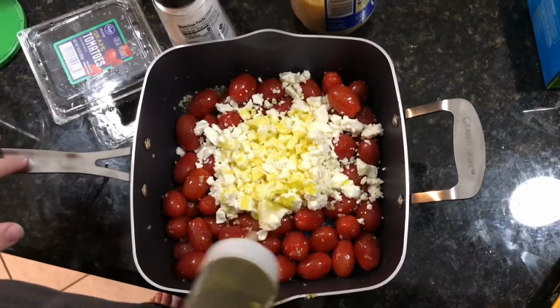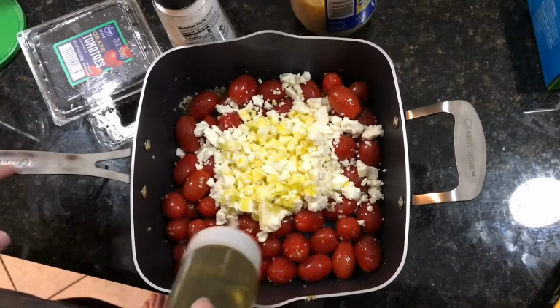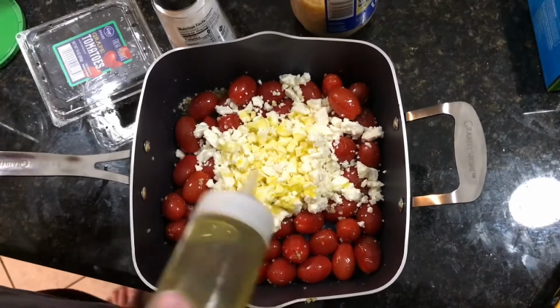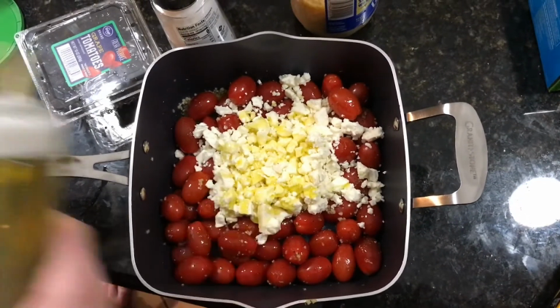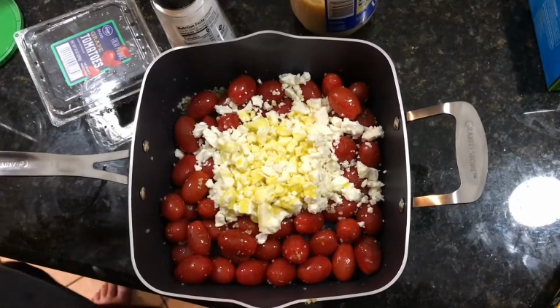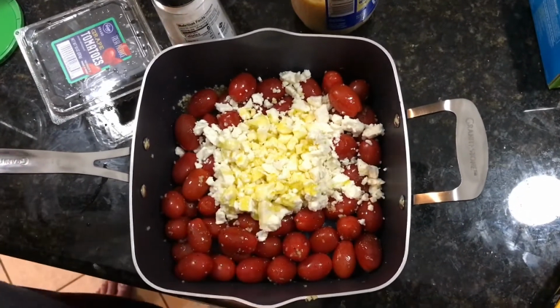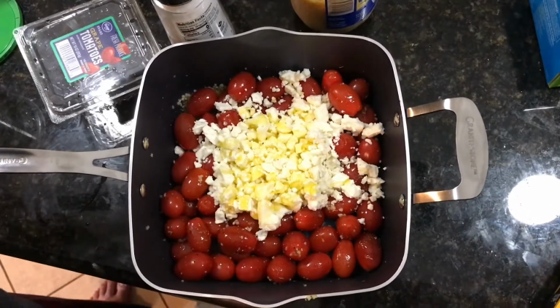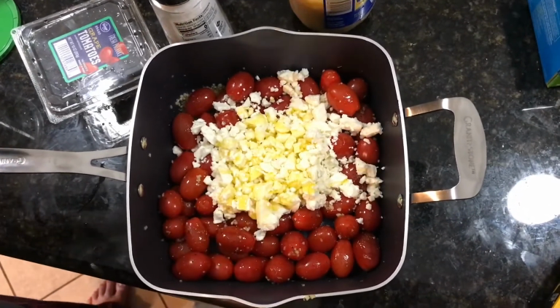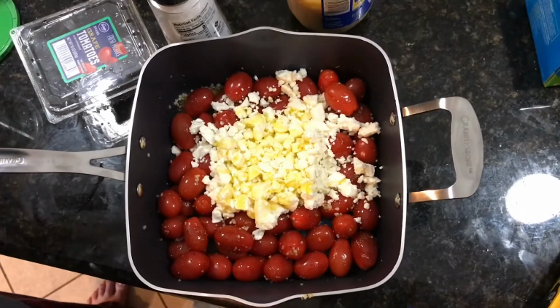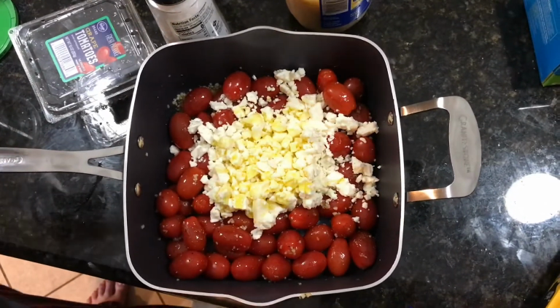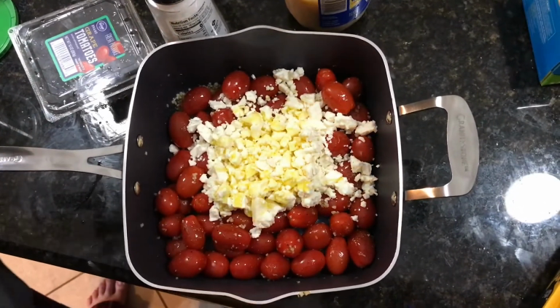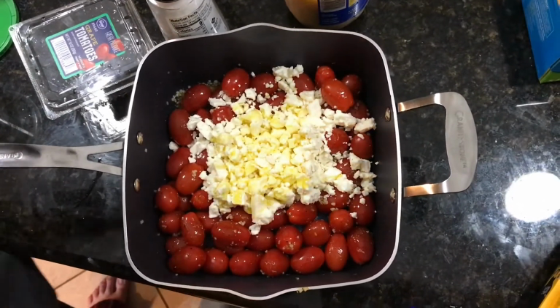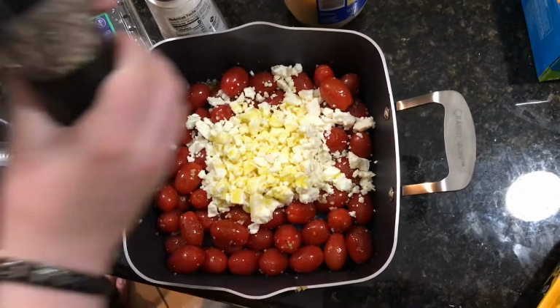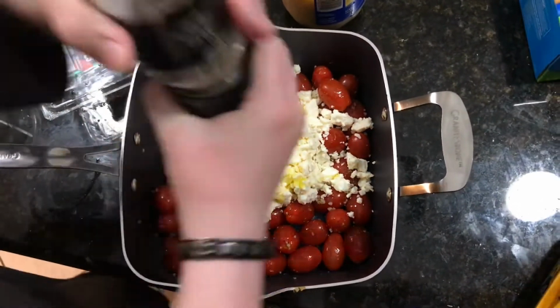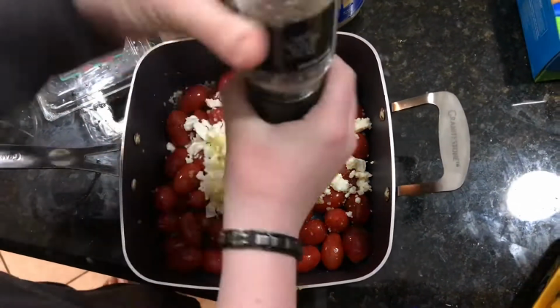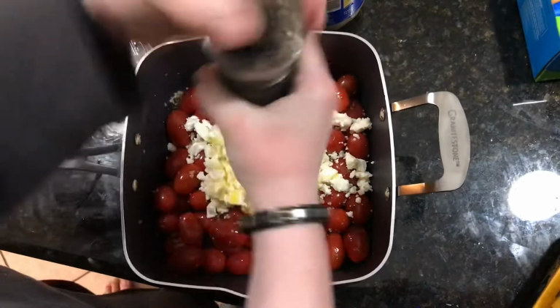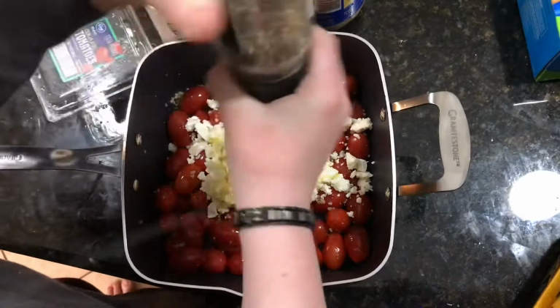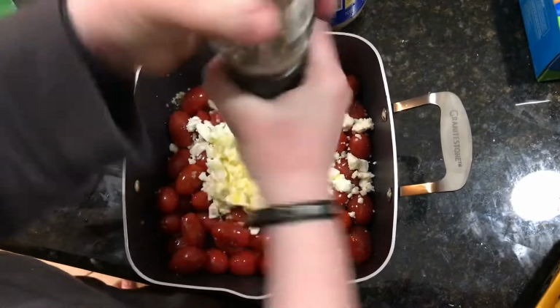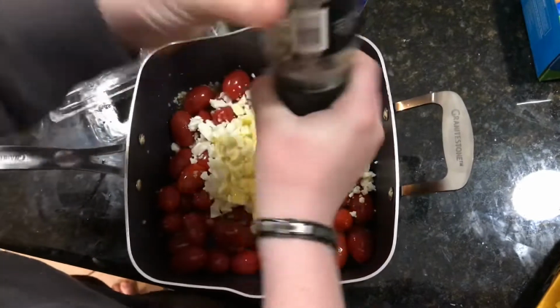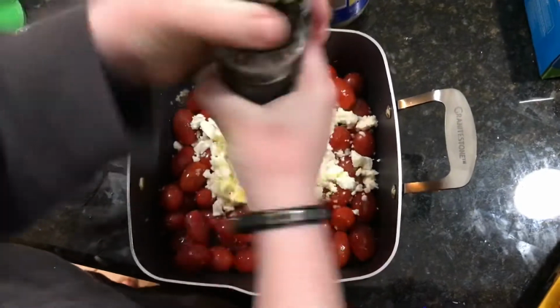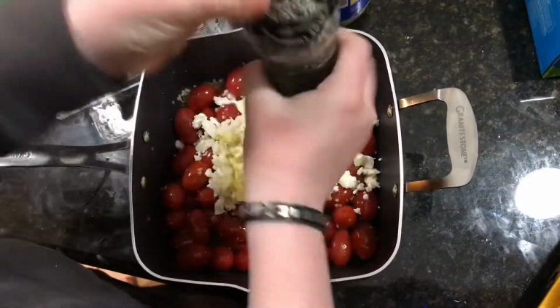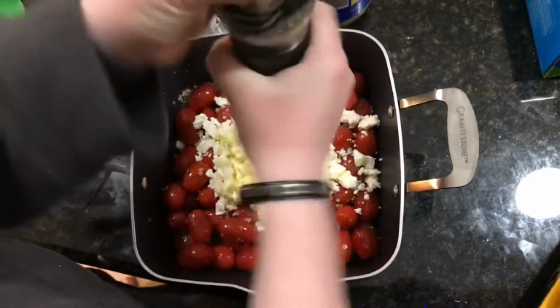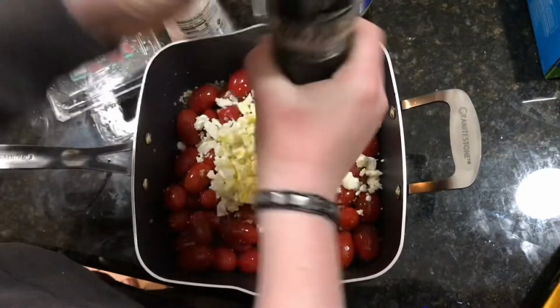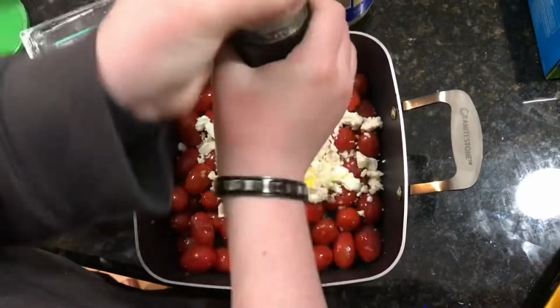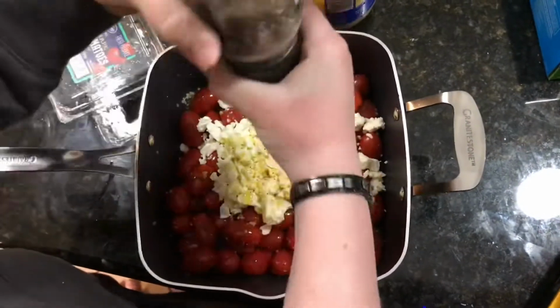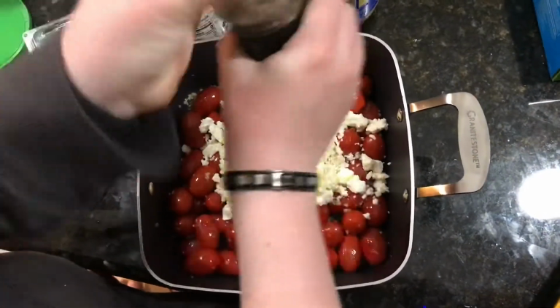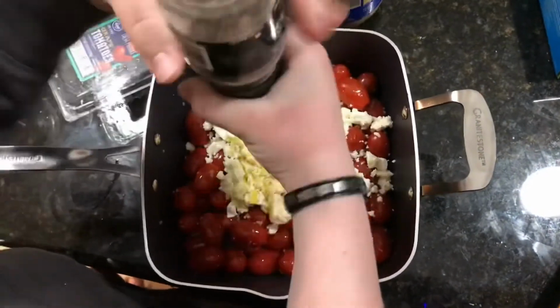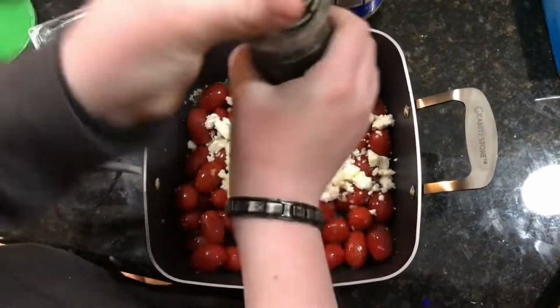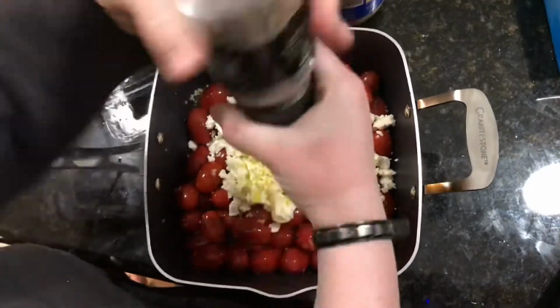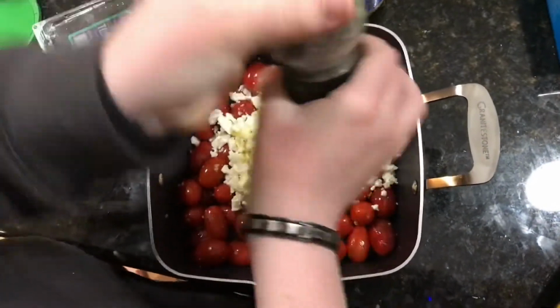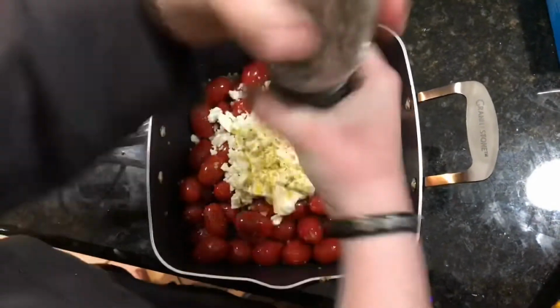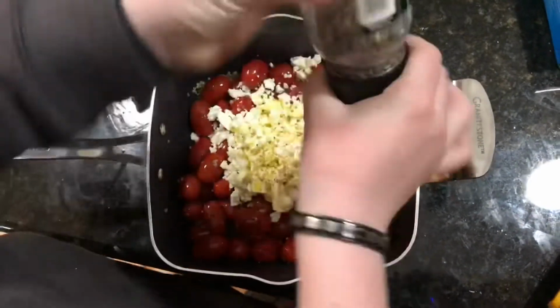And then you just re-season the cheese with all the same things you used before.